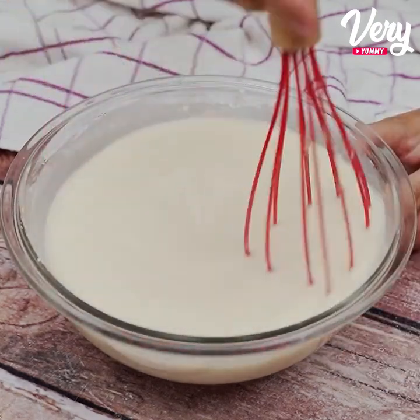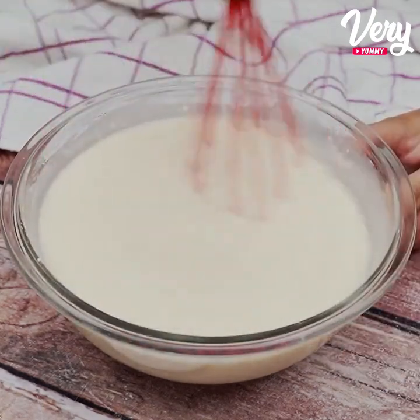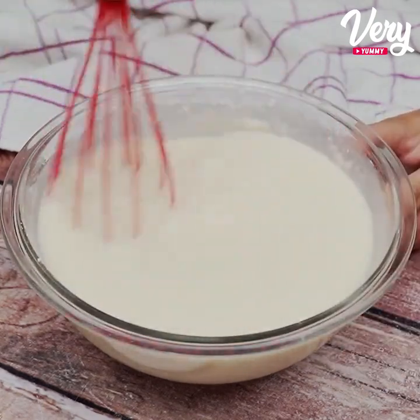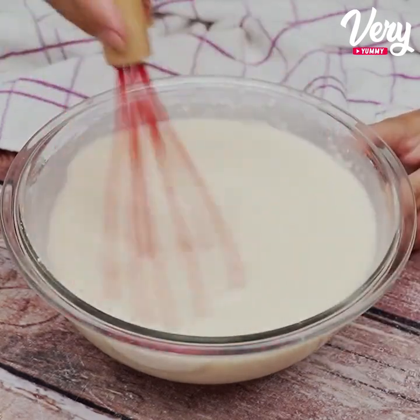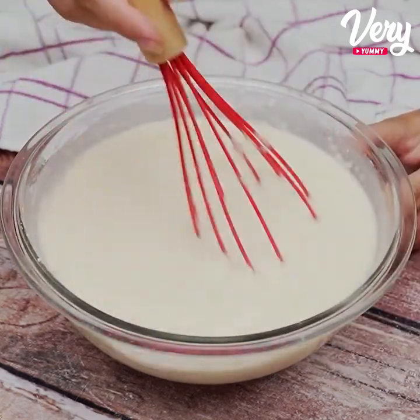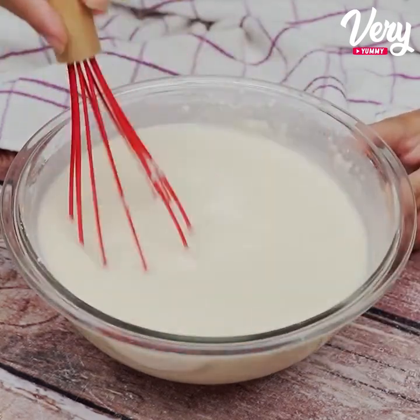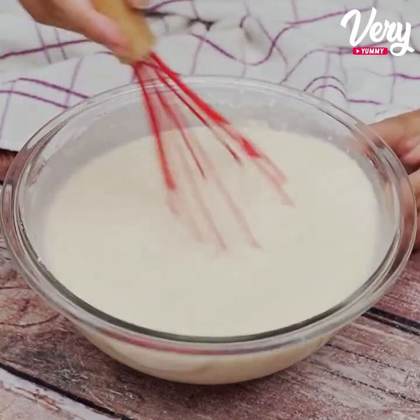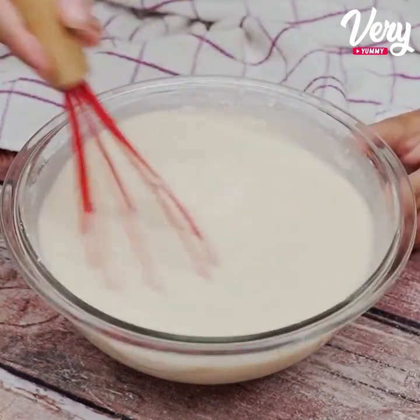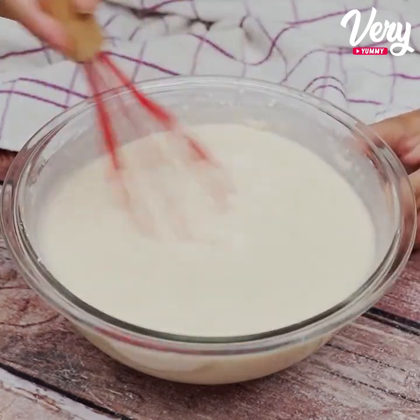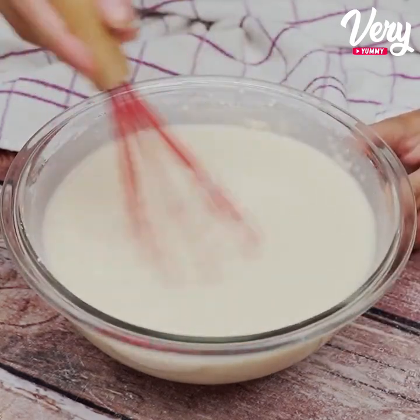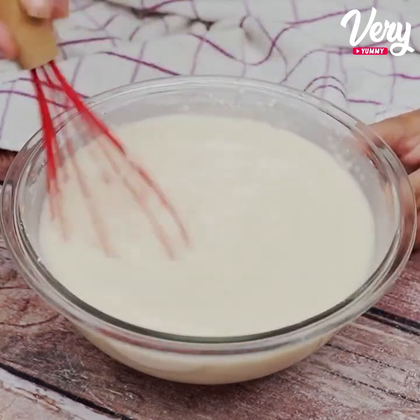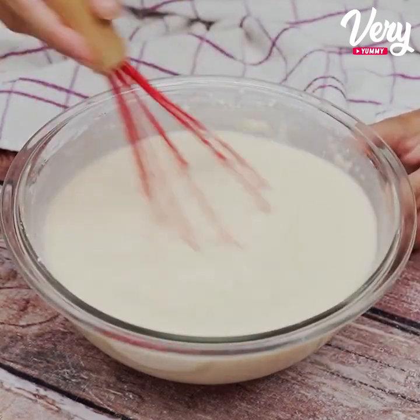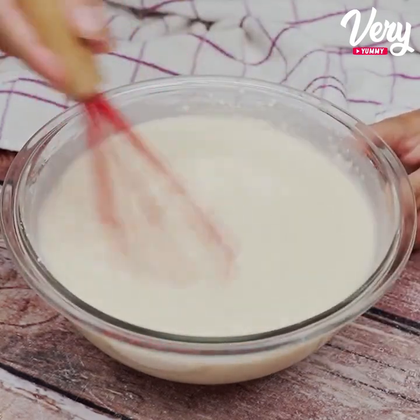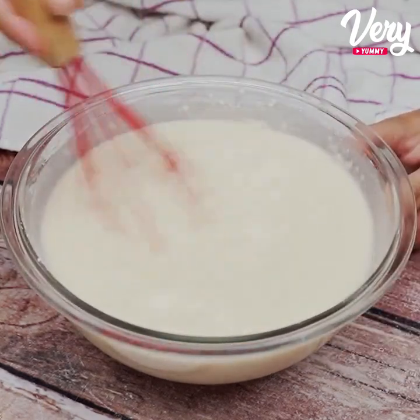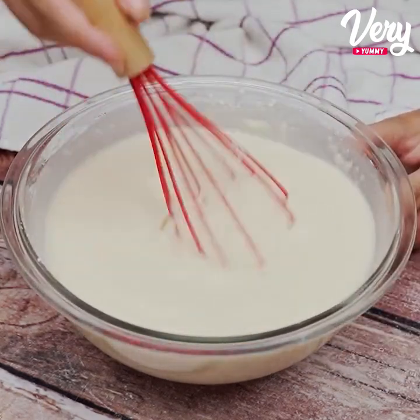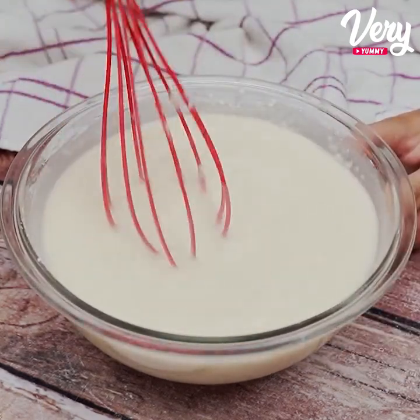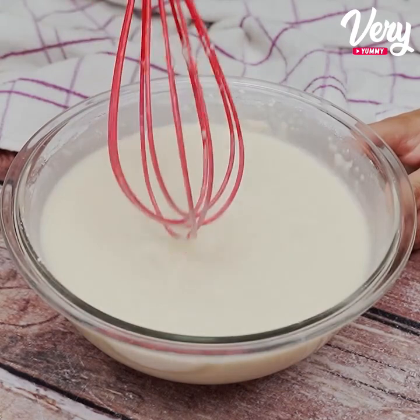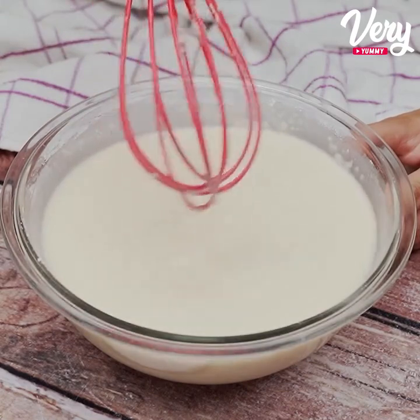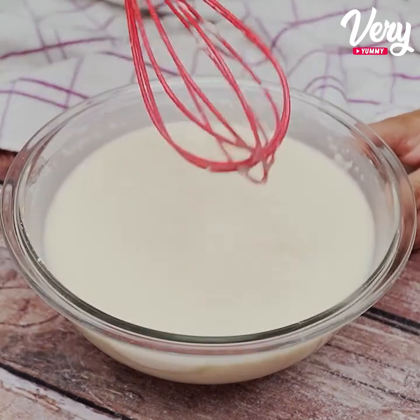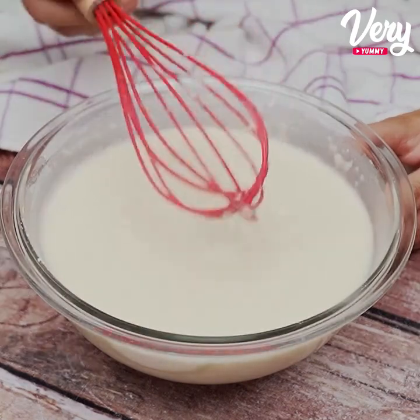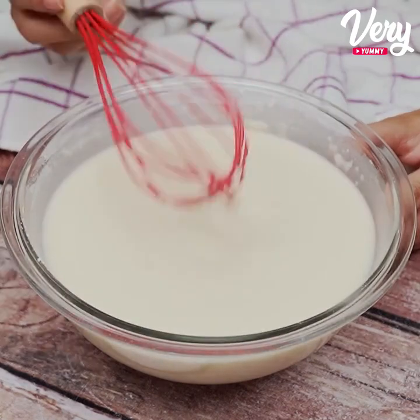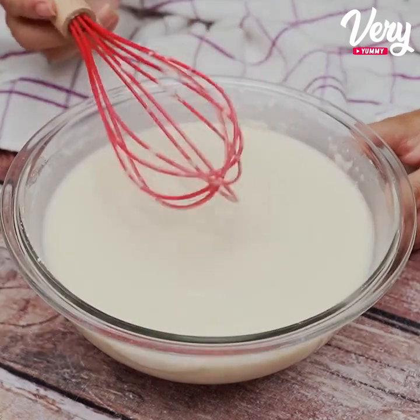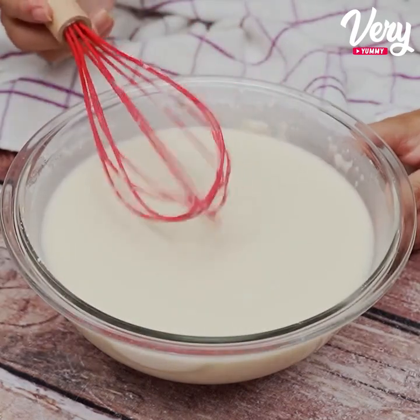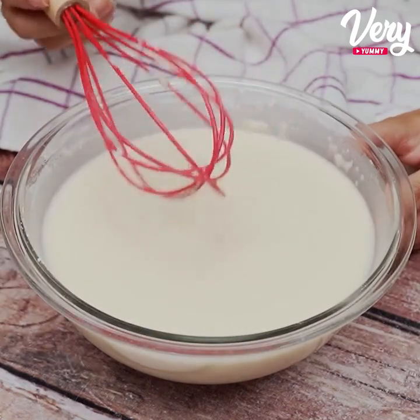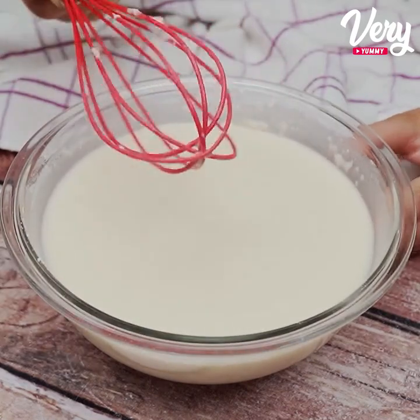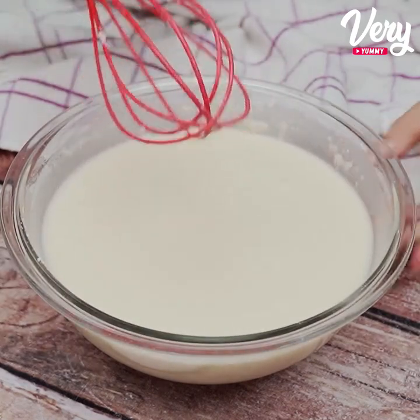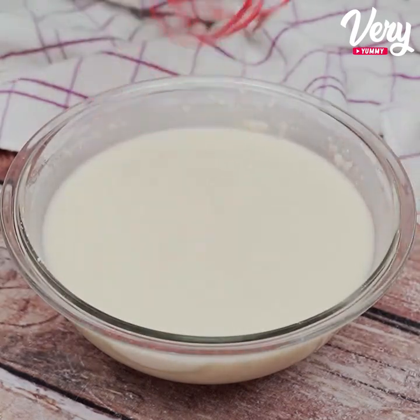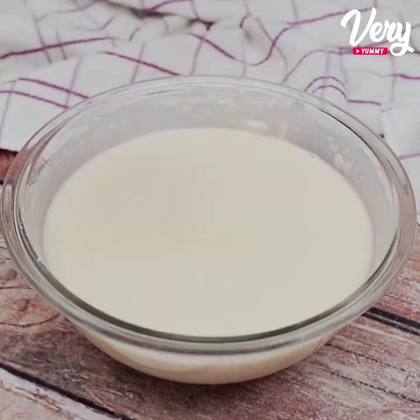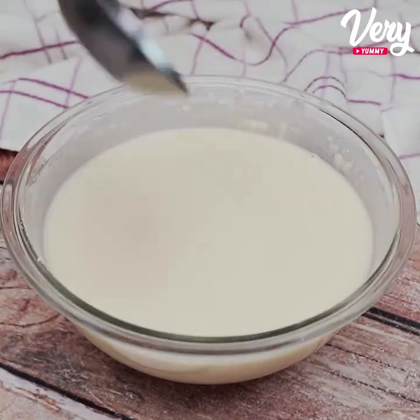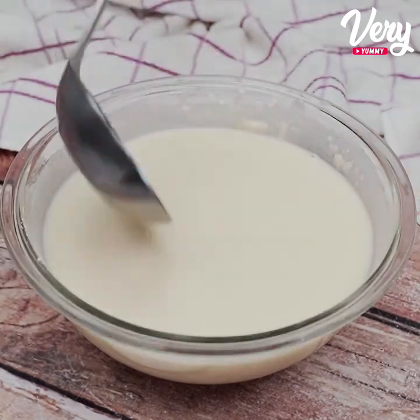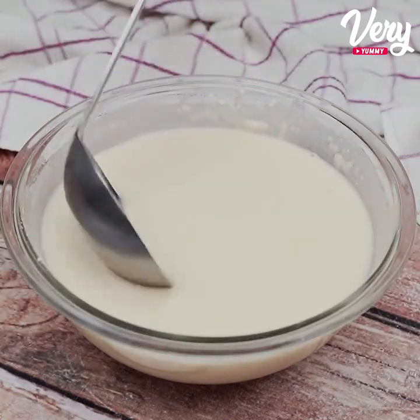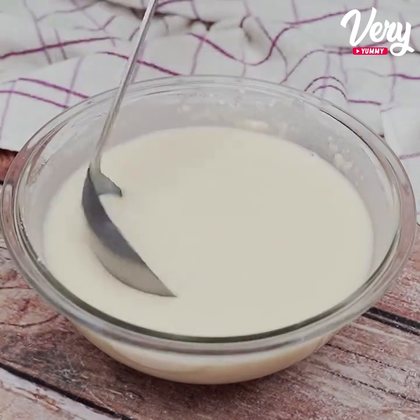The important thing is that our dough stays at this point here — really liquid.